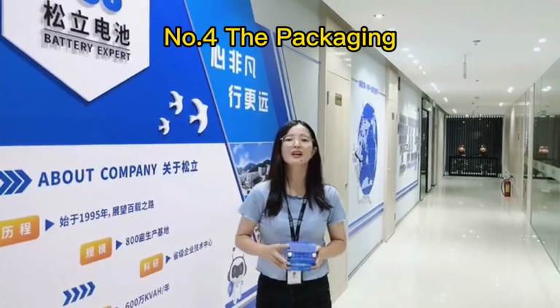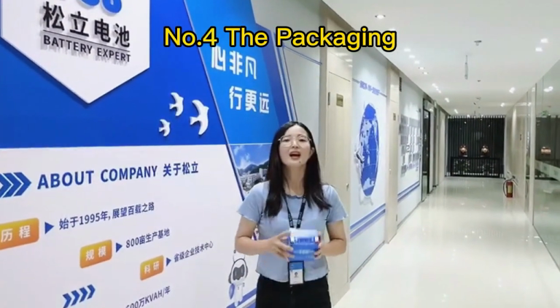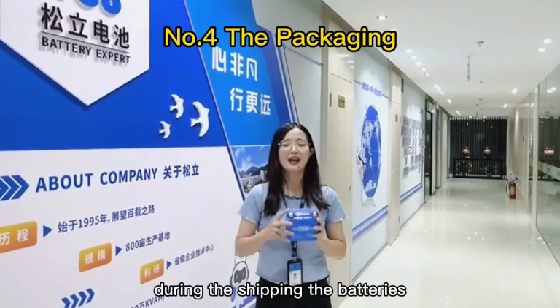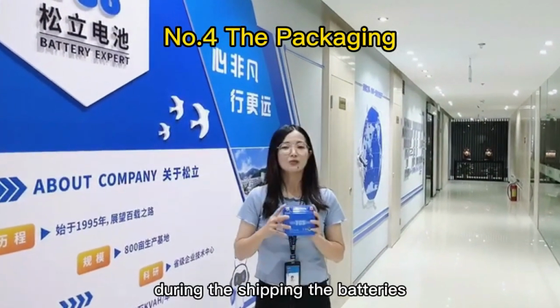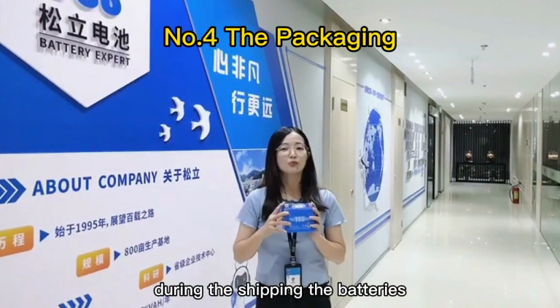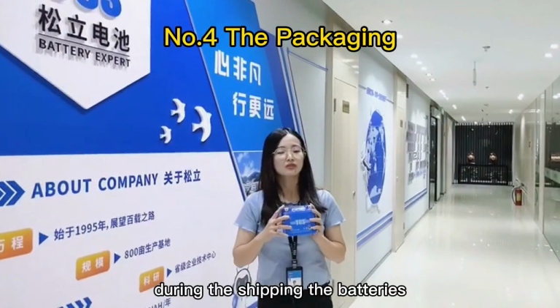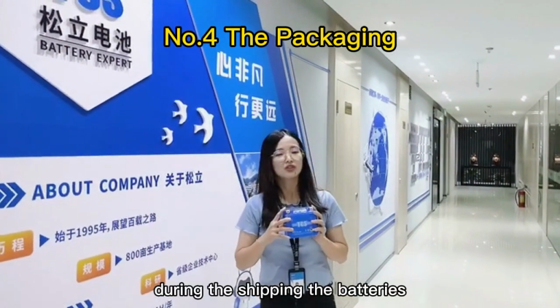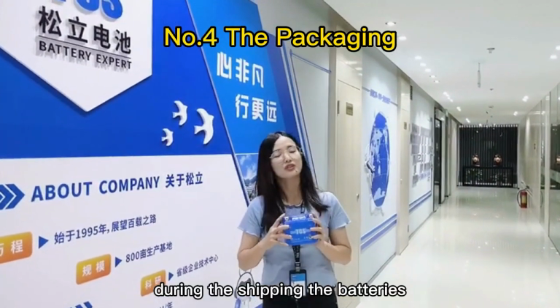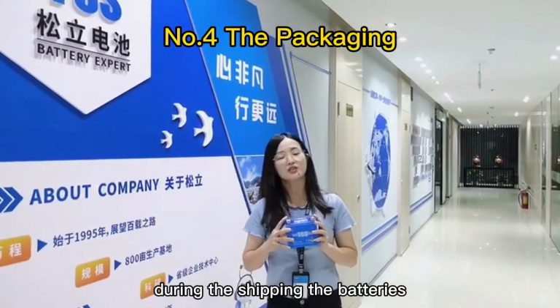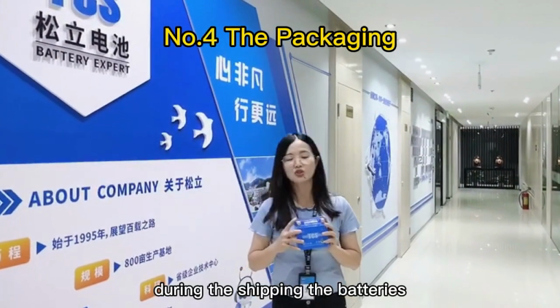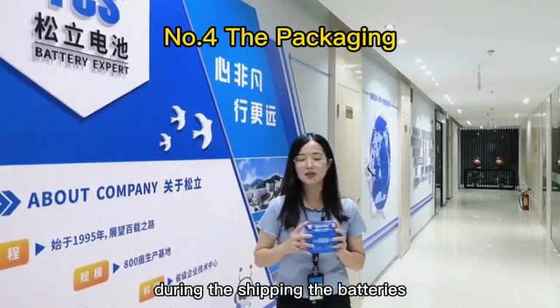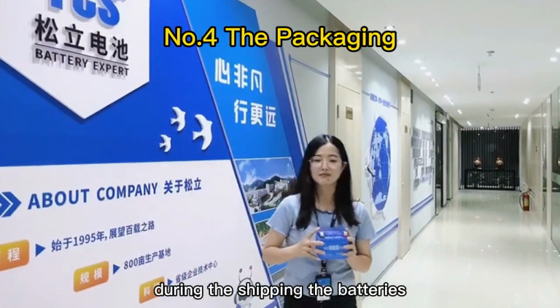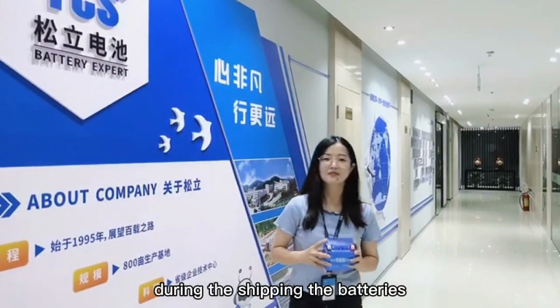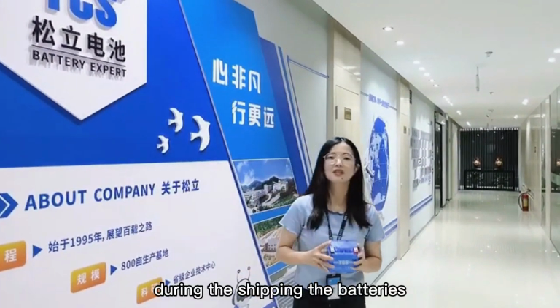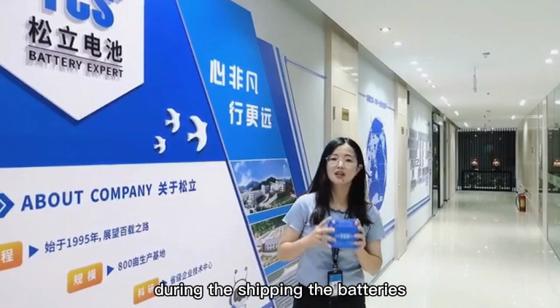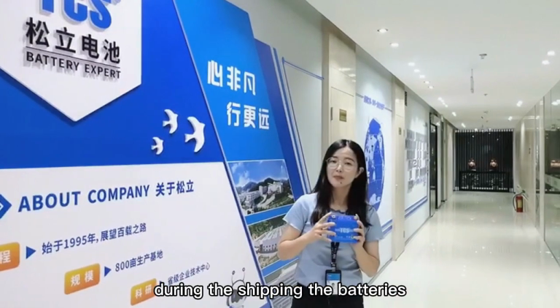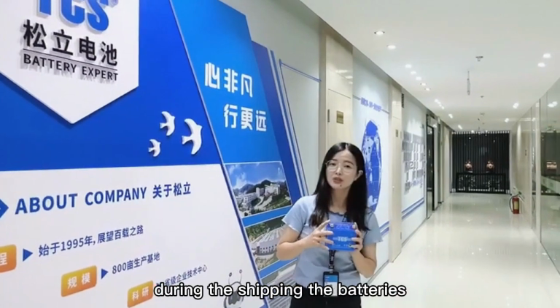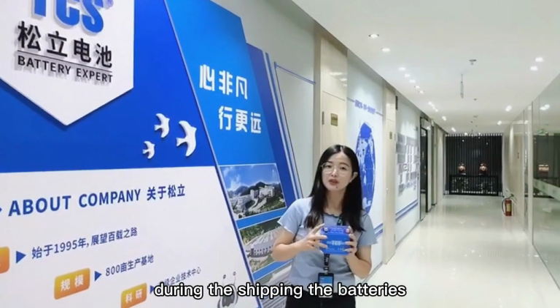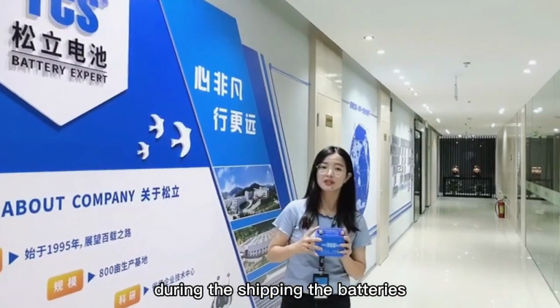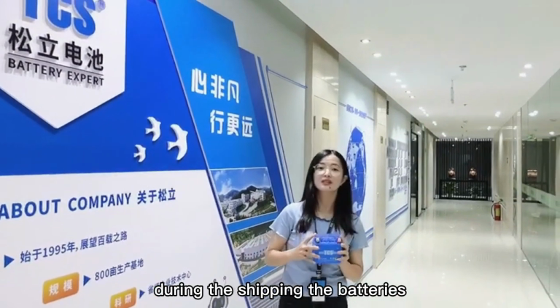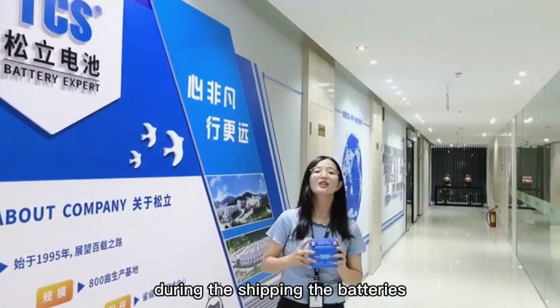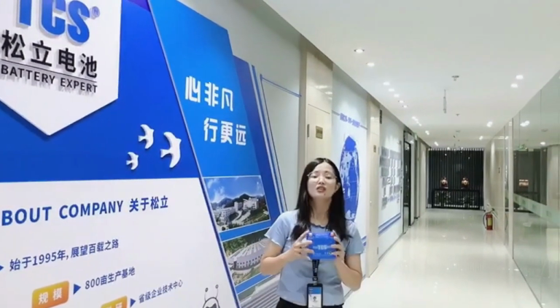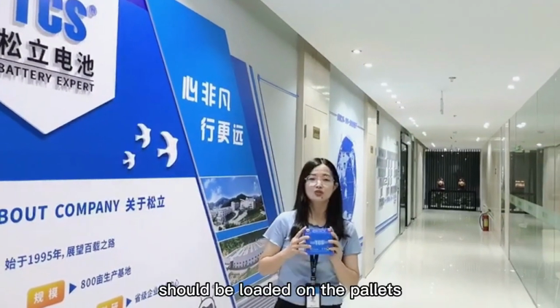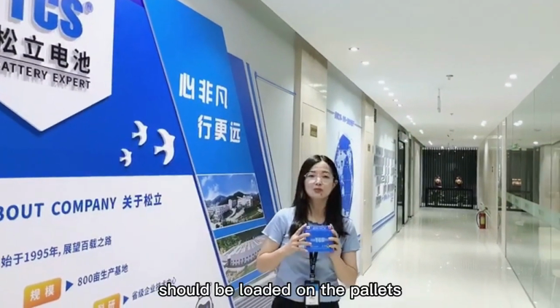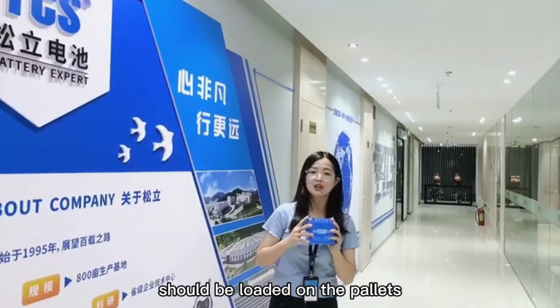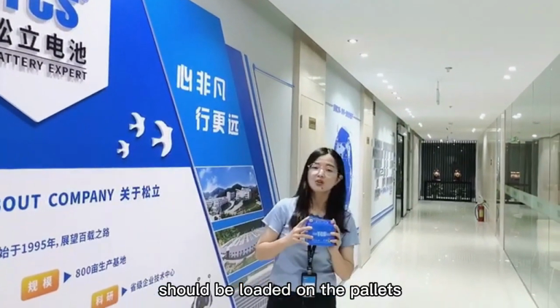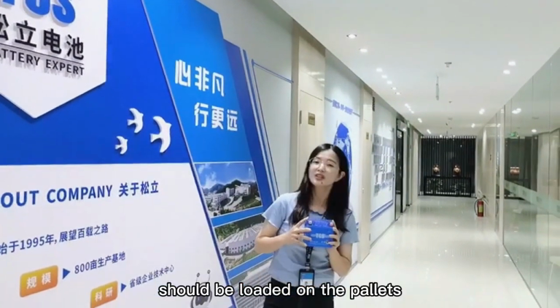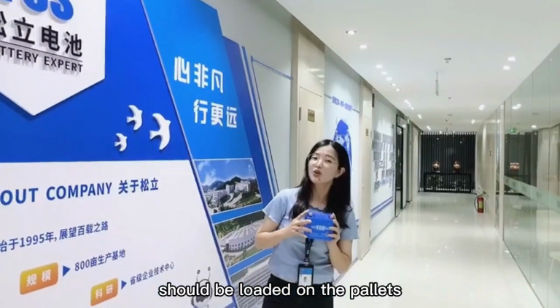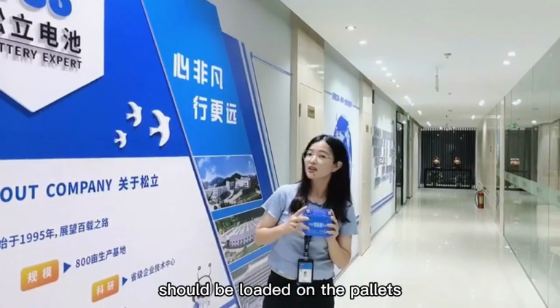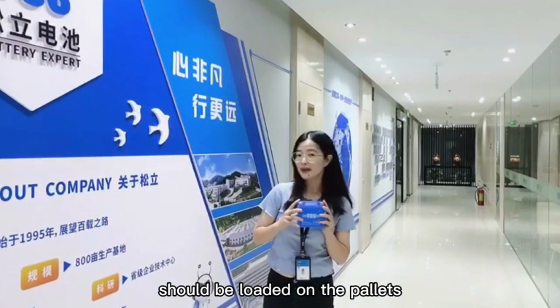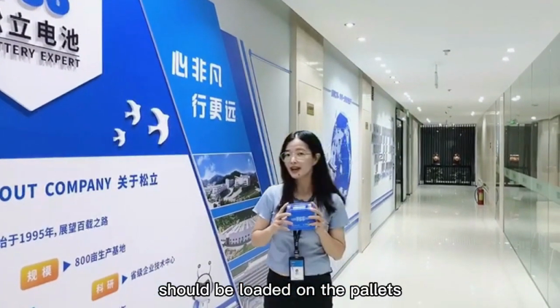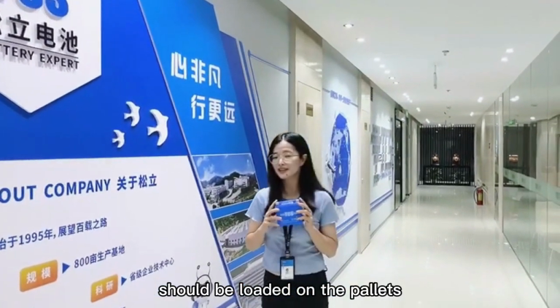And during the shipping, the battery should be loaded carefully on the transport.